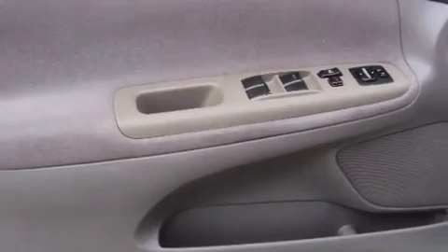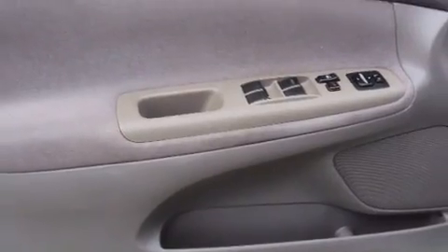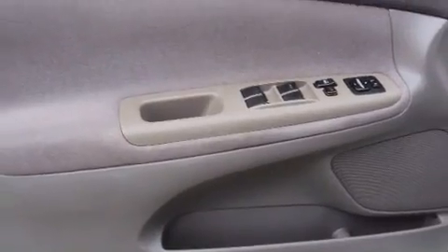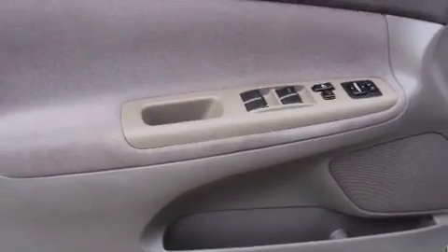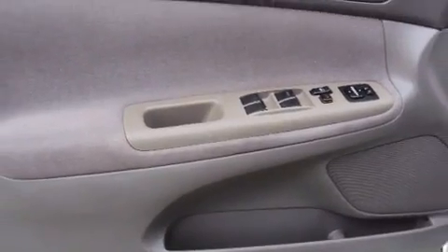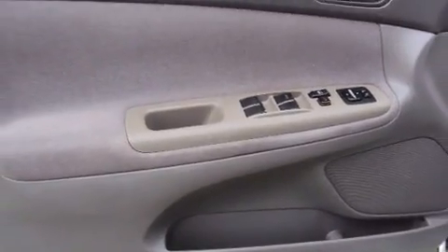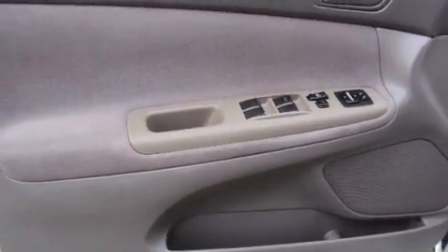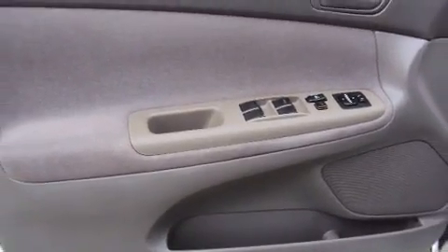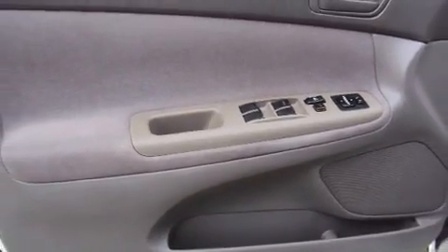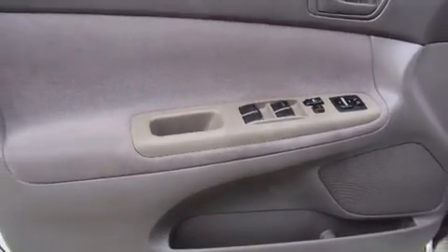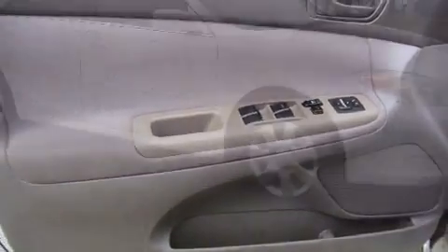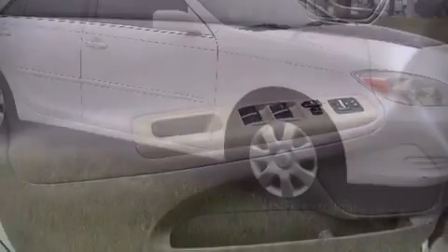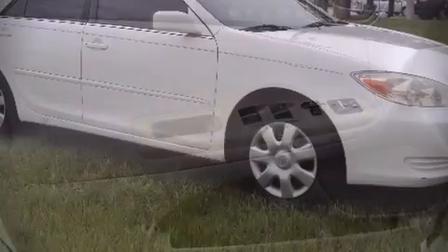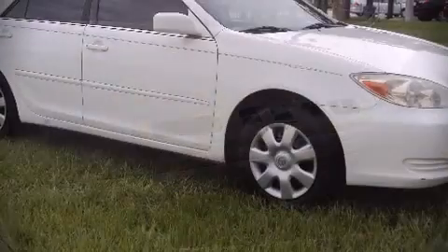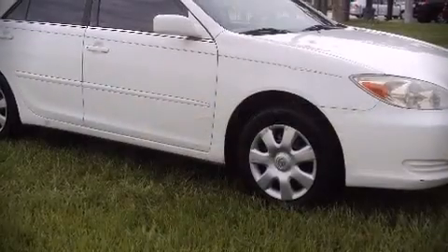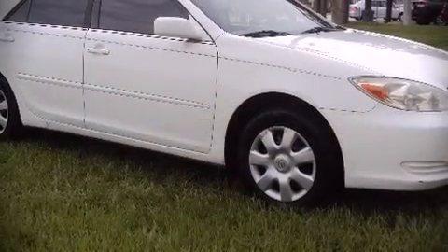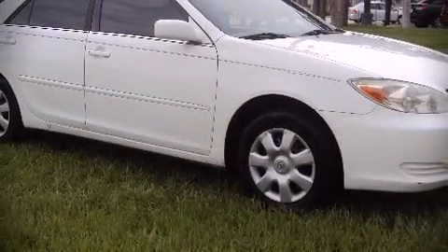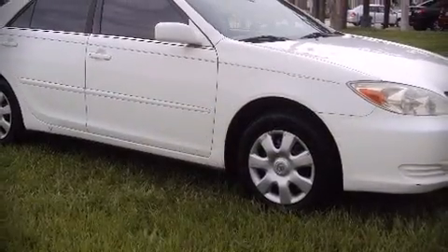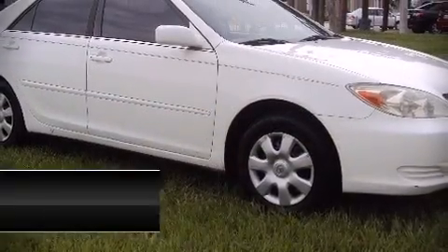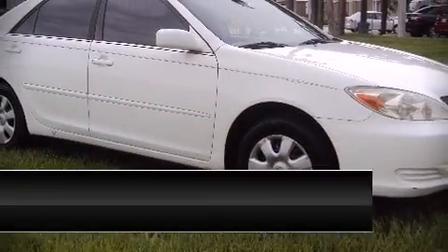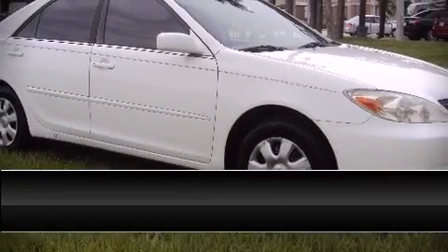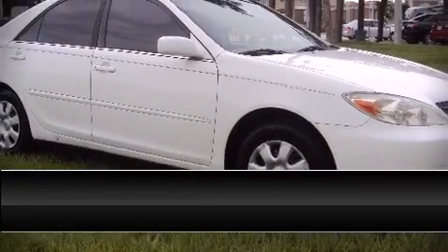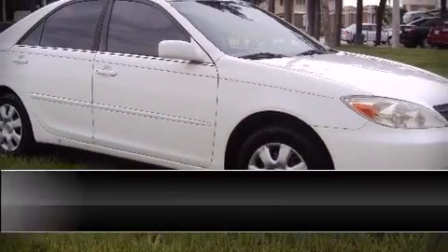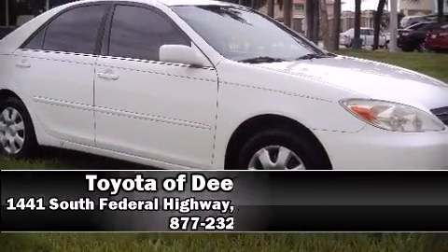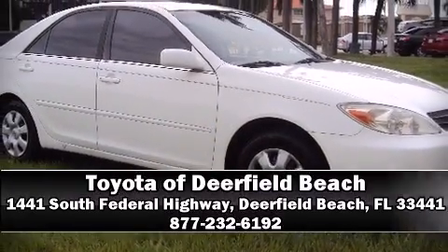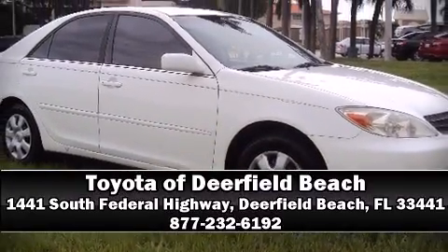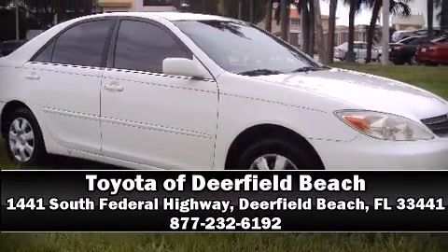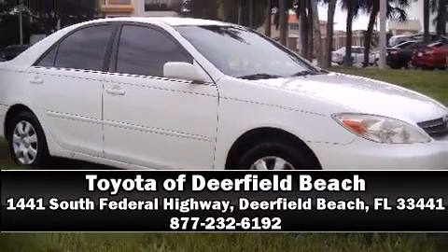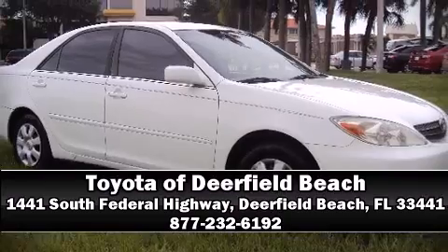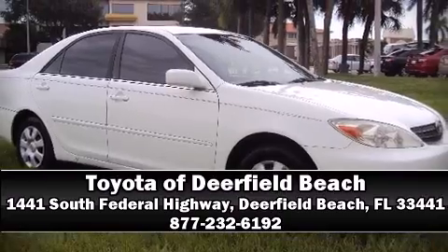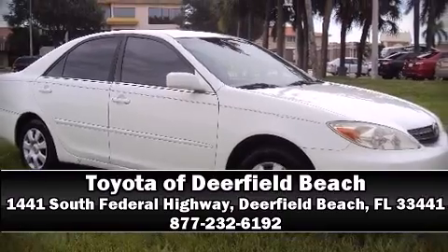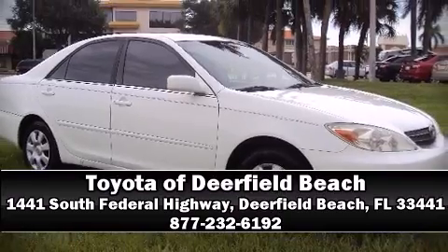staff is available to answer any questions that you might have. Stop in and take a test drive.